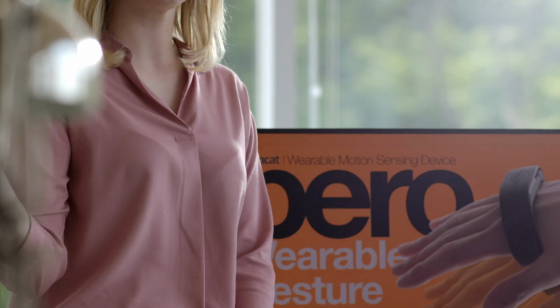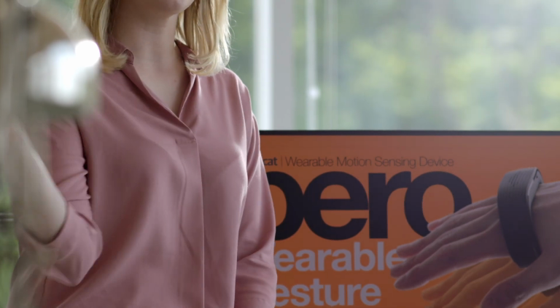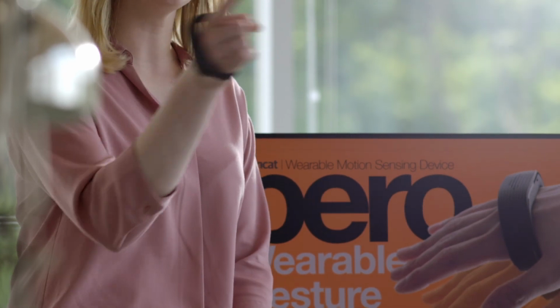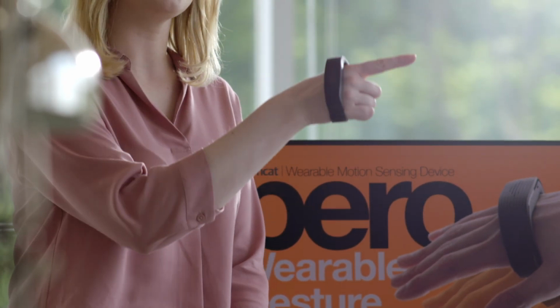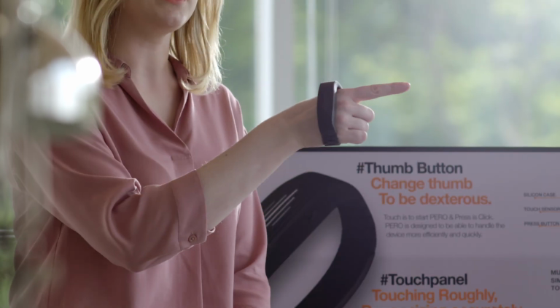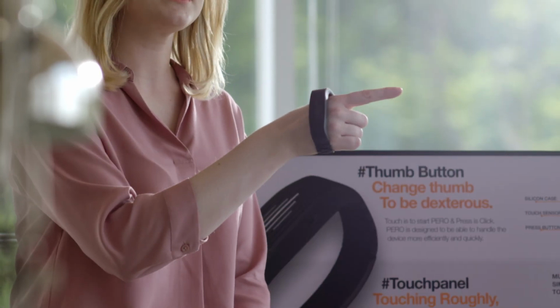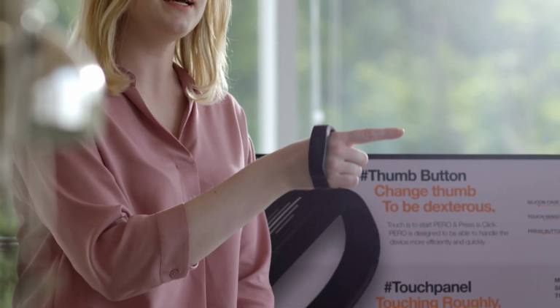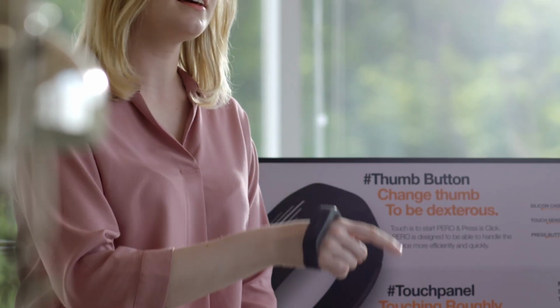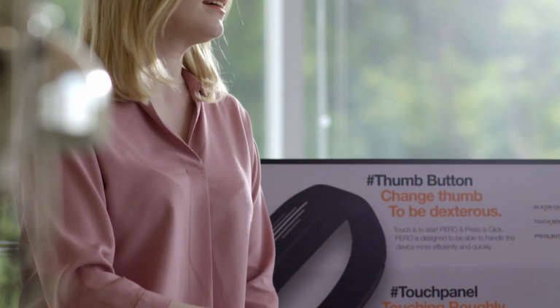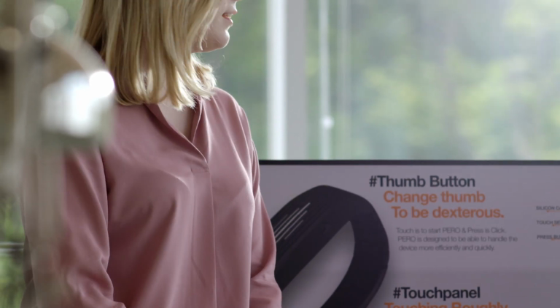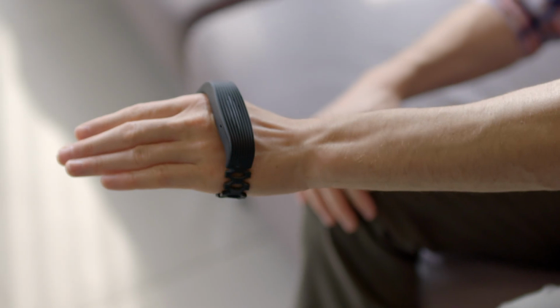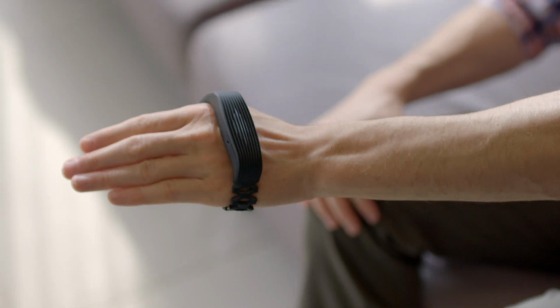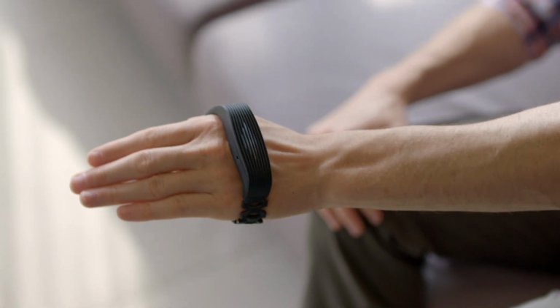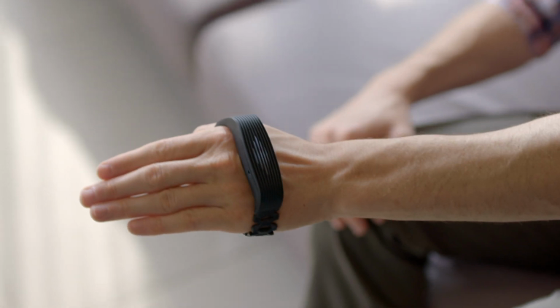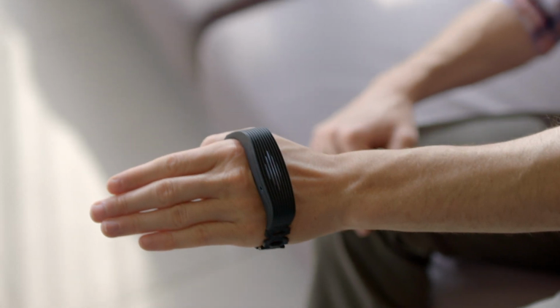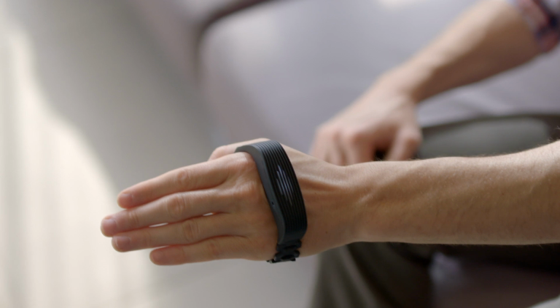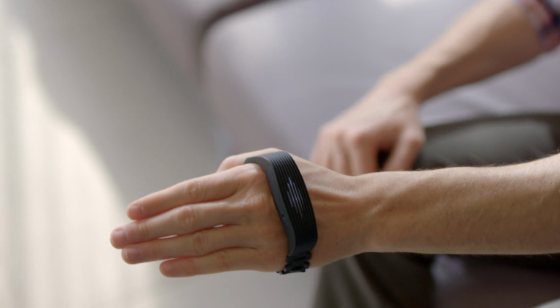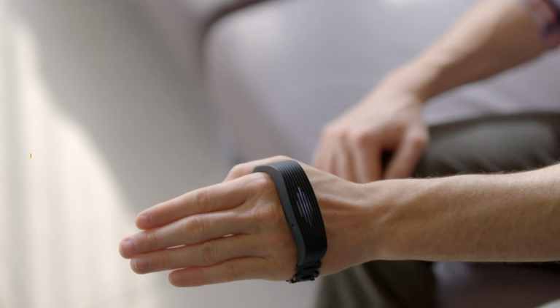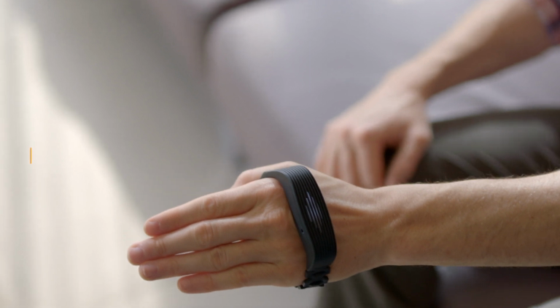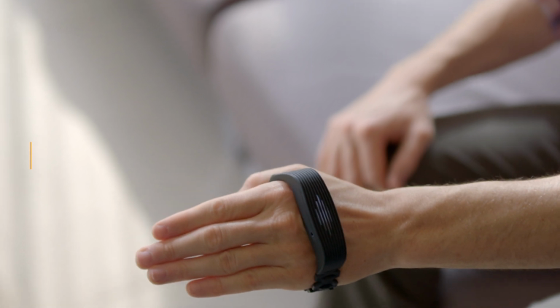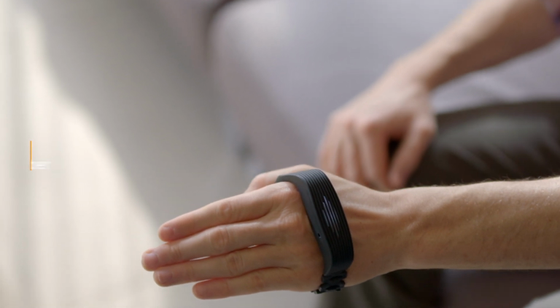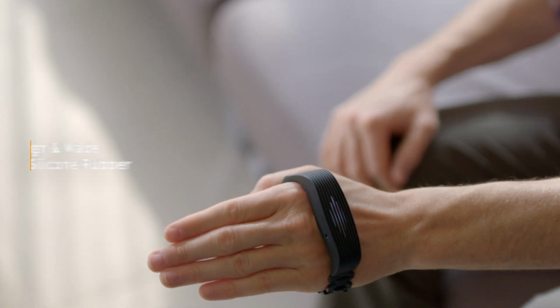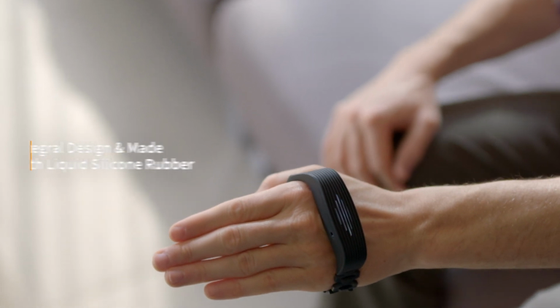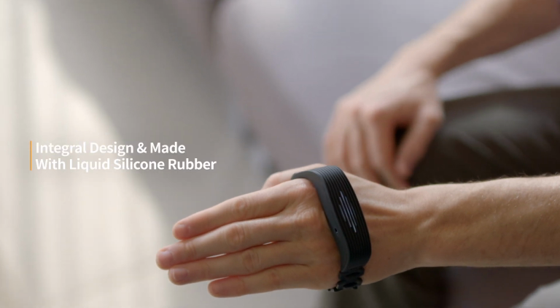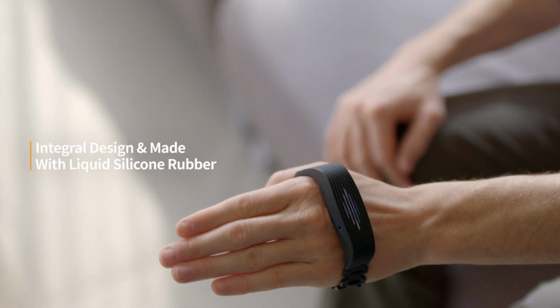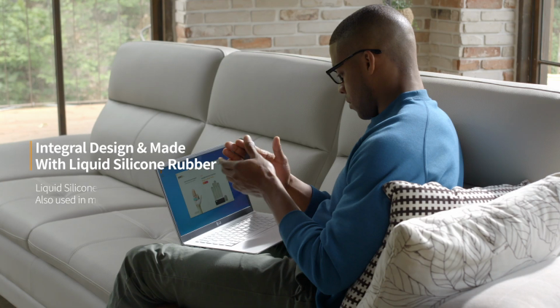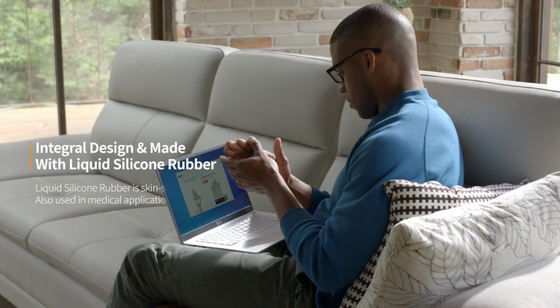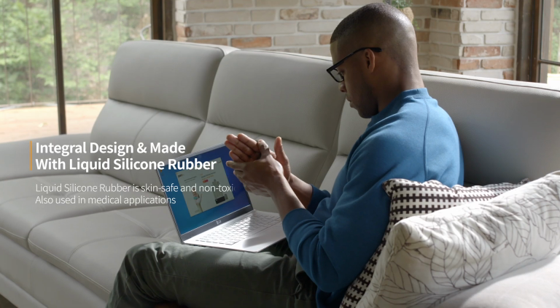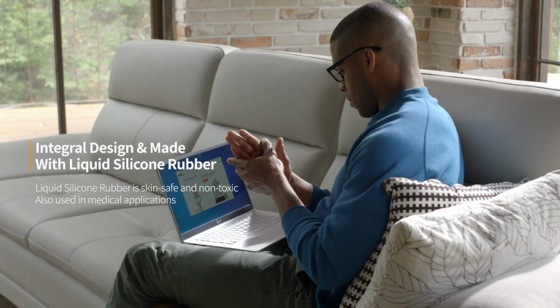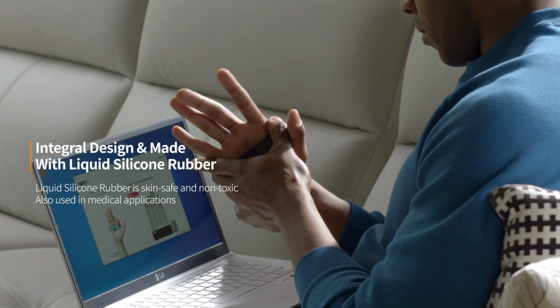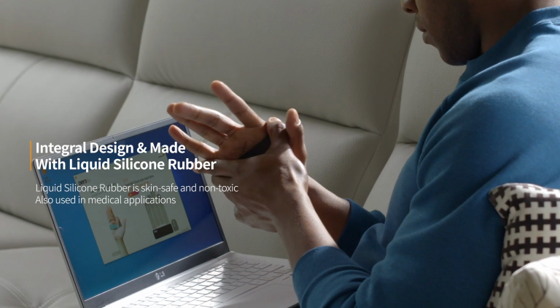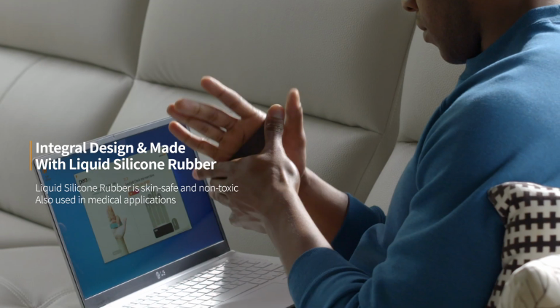PERO's band will always hug gently, yet firmly around your hand, thanks to the use of integral silicon.